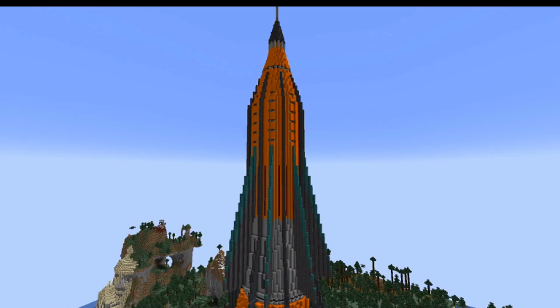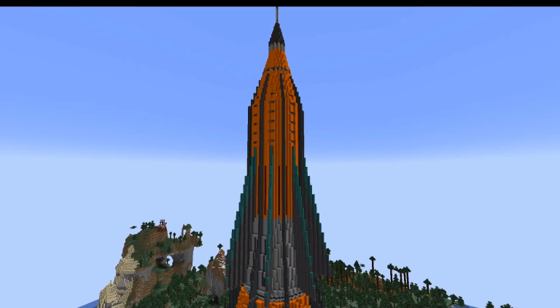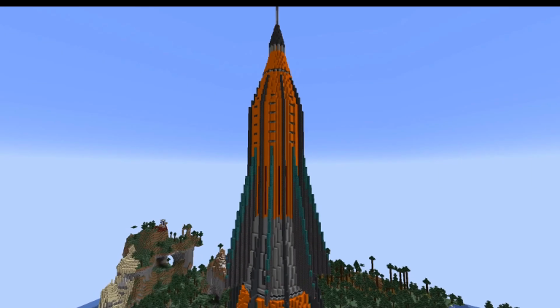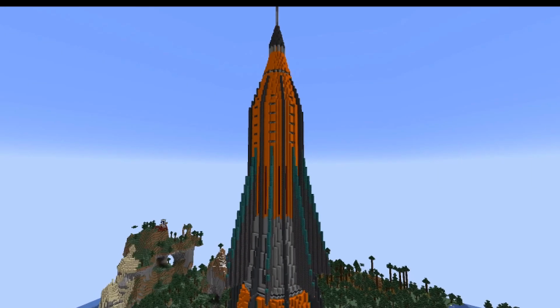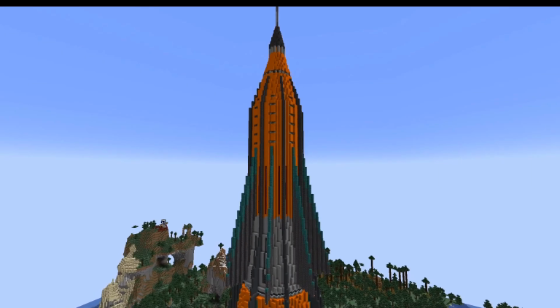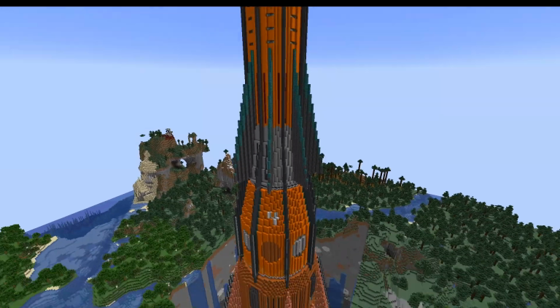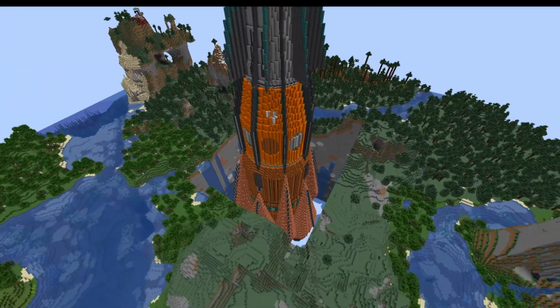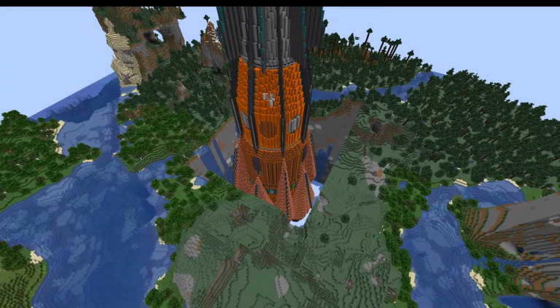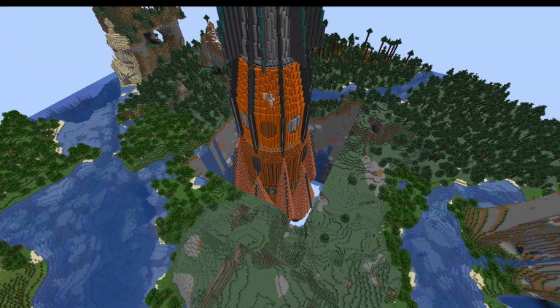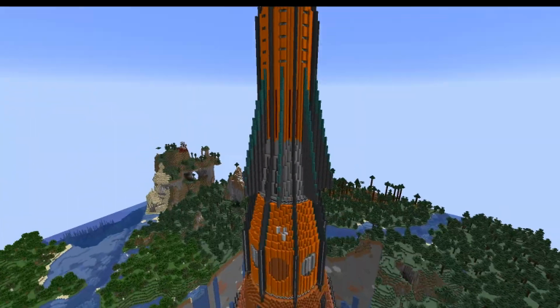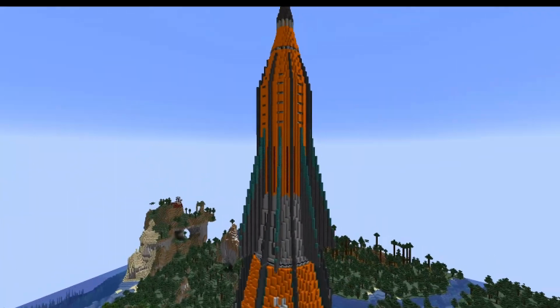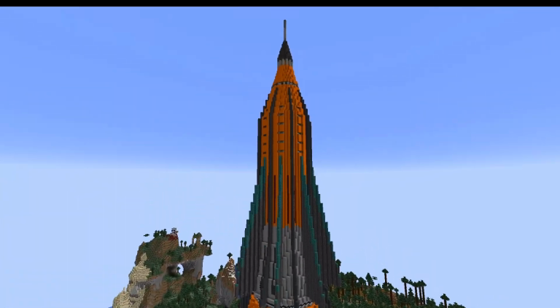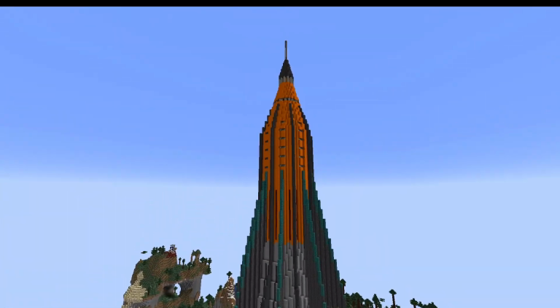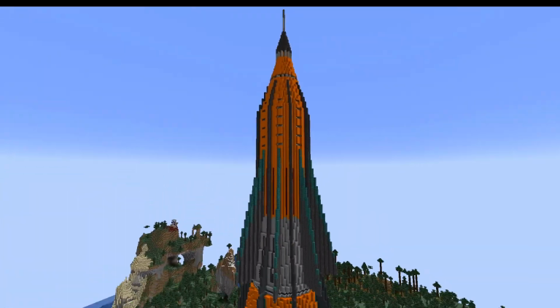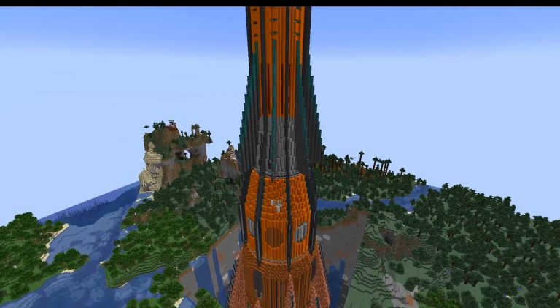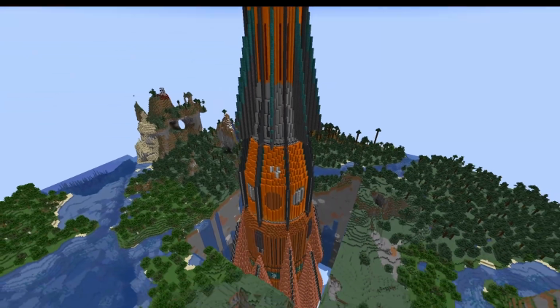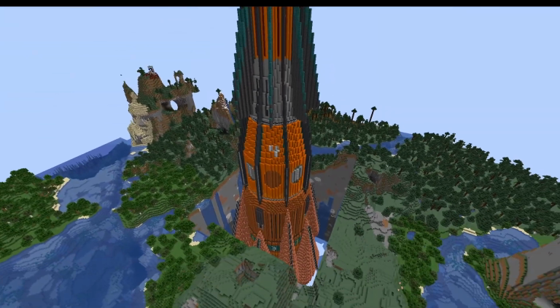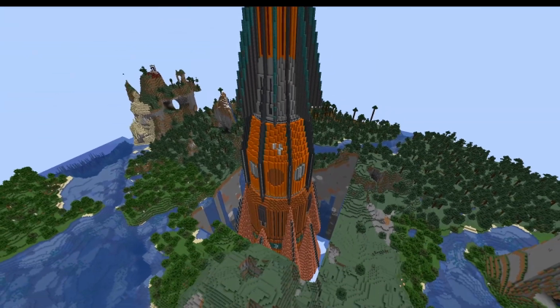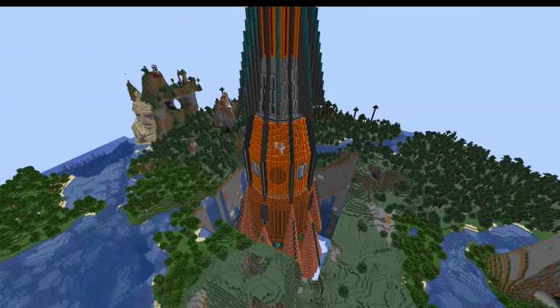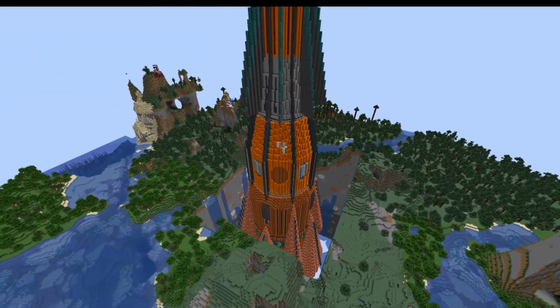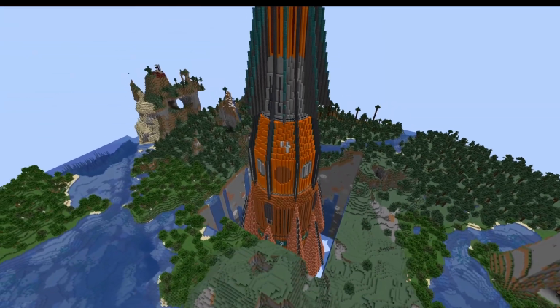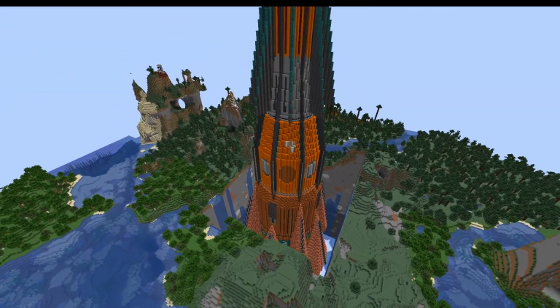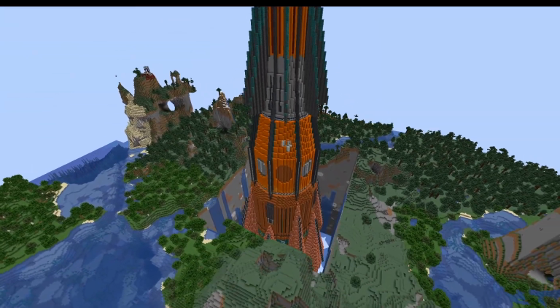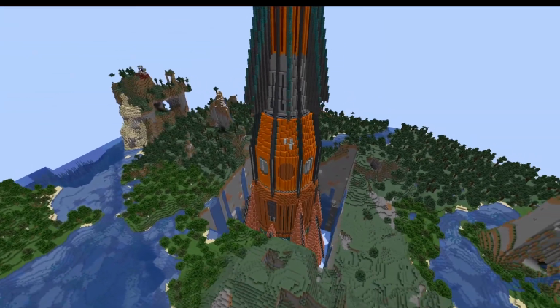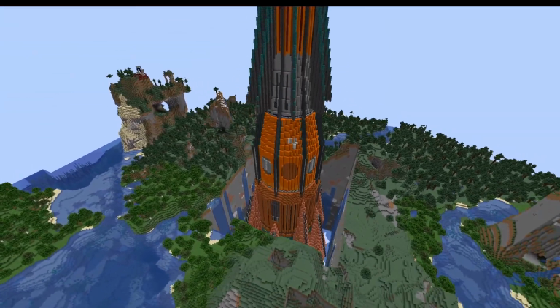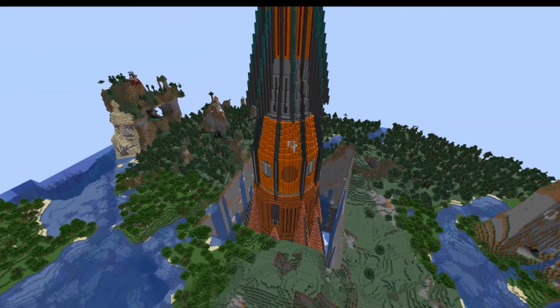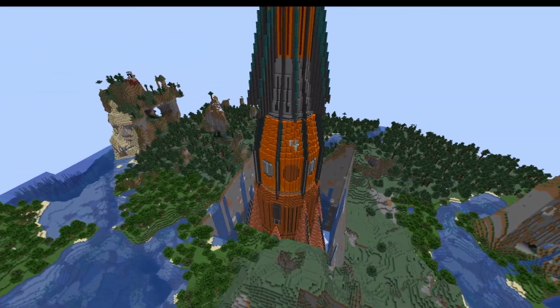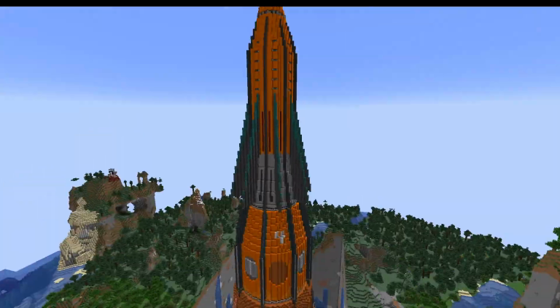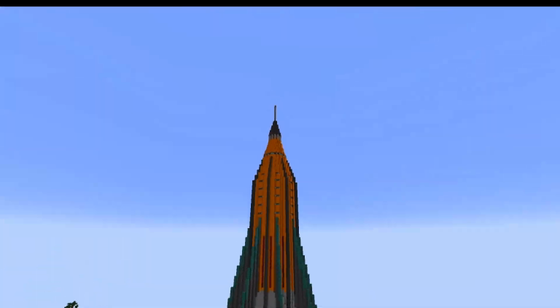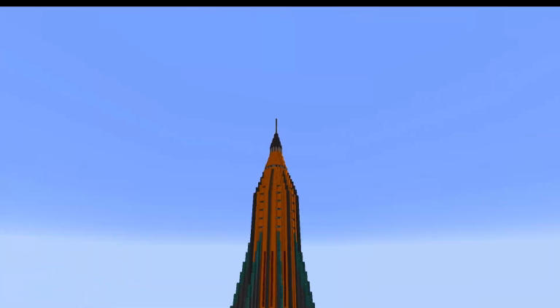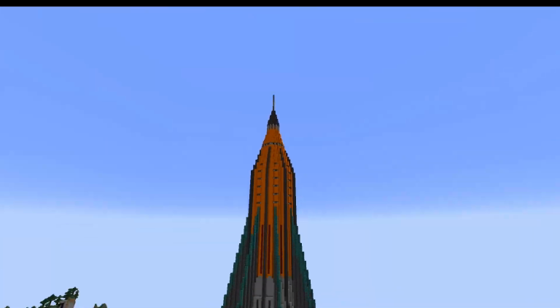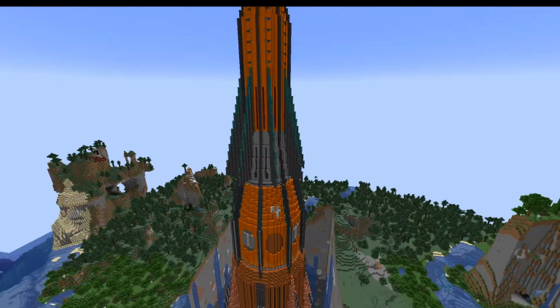Speaking of scale, here's what the ship looks like in a regular 1.18 generated world.